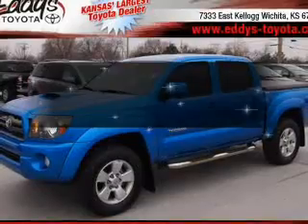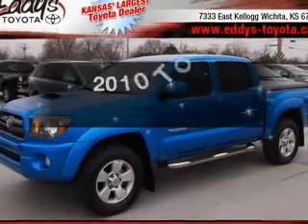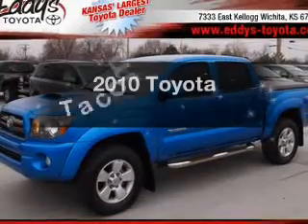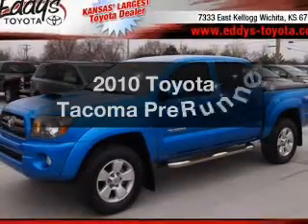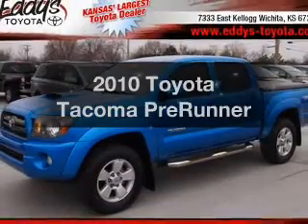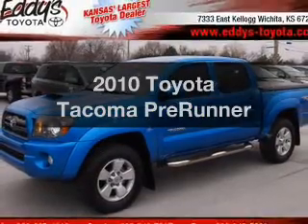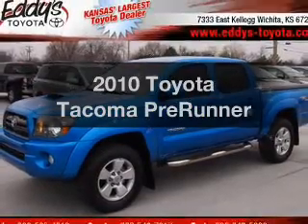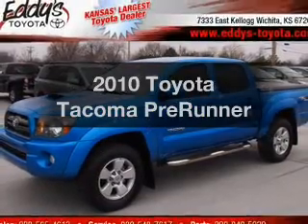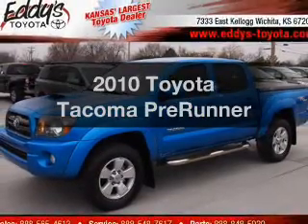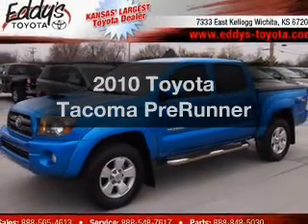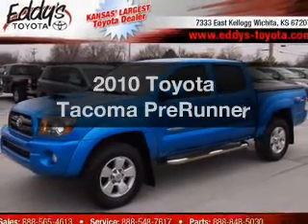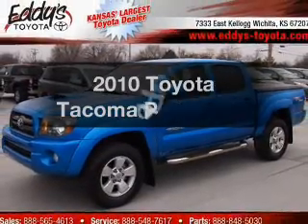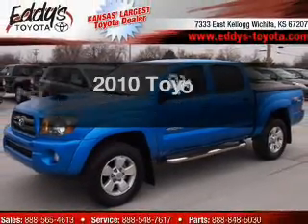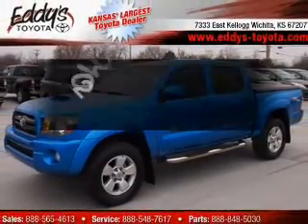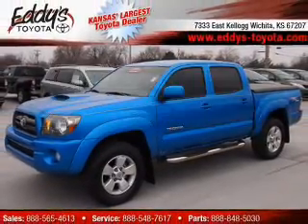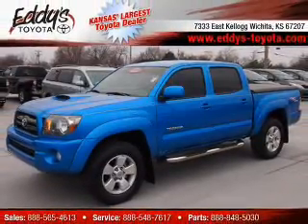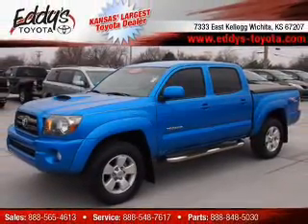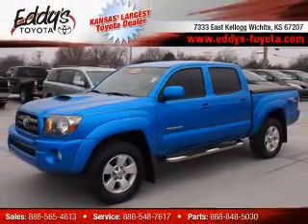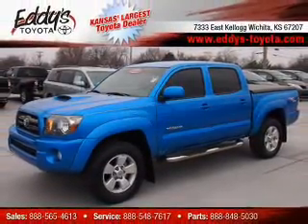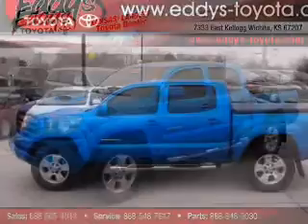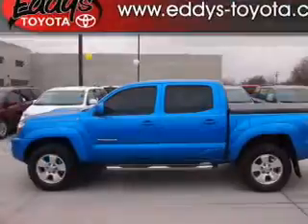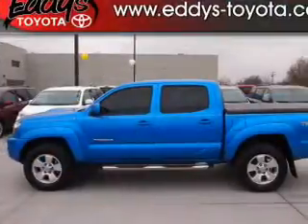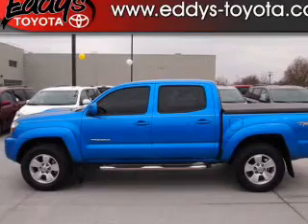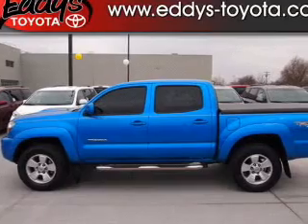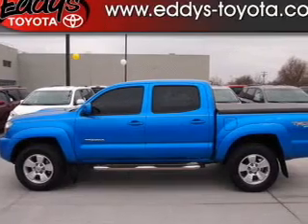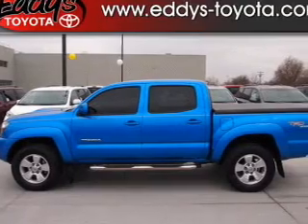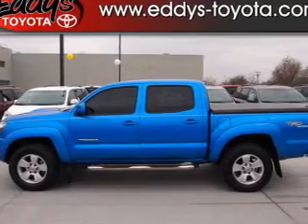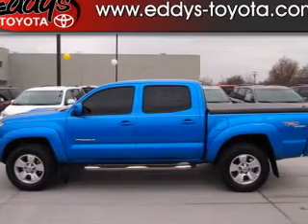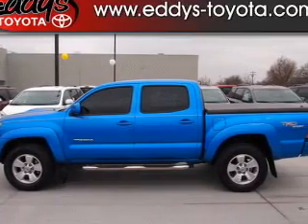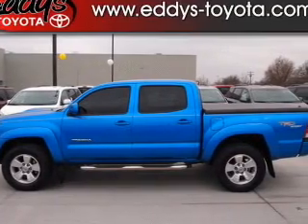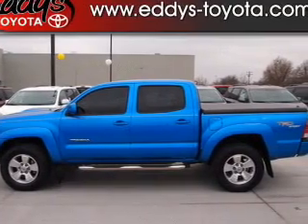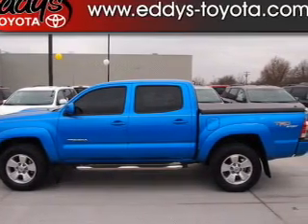Imagine yourself in this 2010 Toyota Tacoma. If you're looking for a first-rate auto, this one could be yours today.